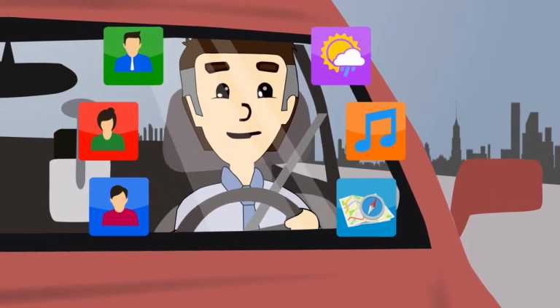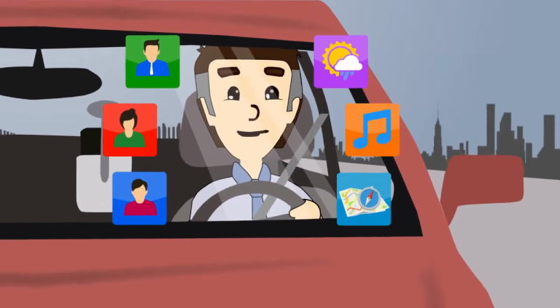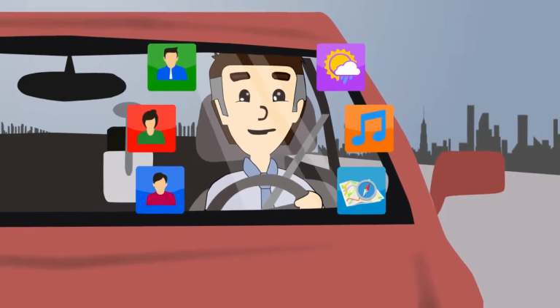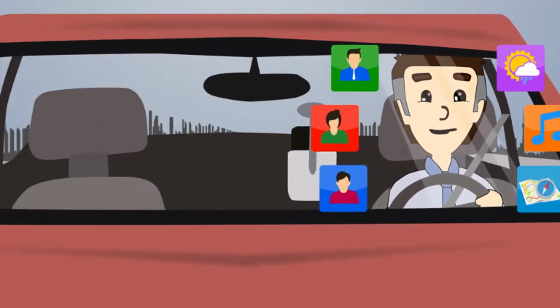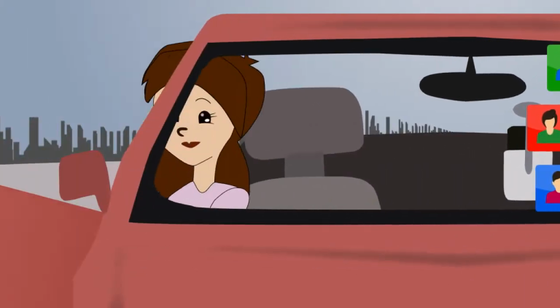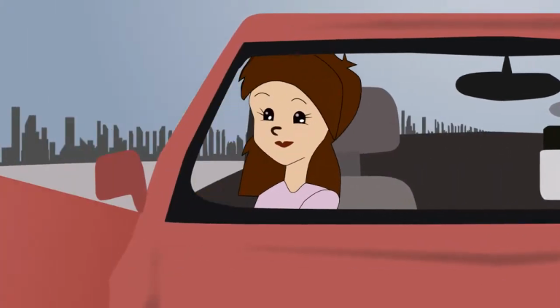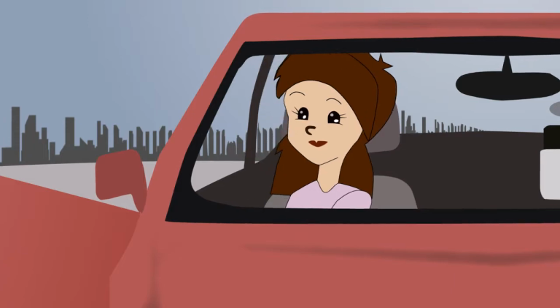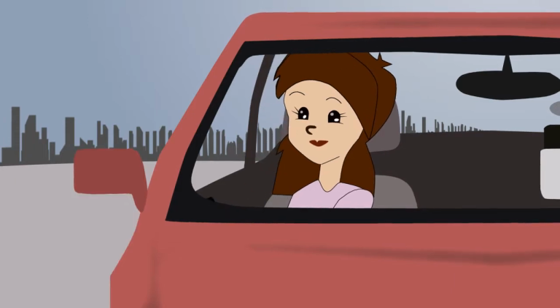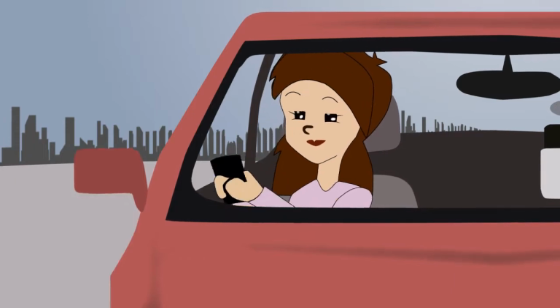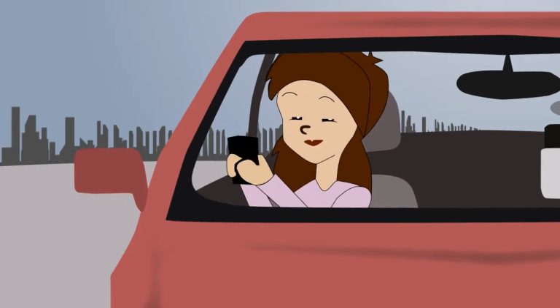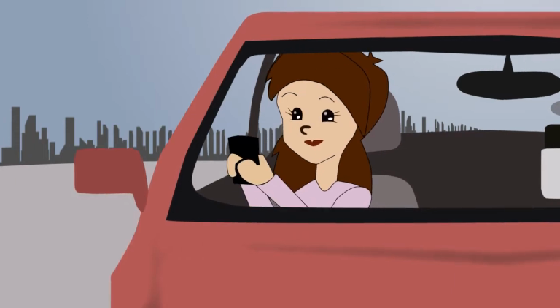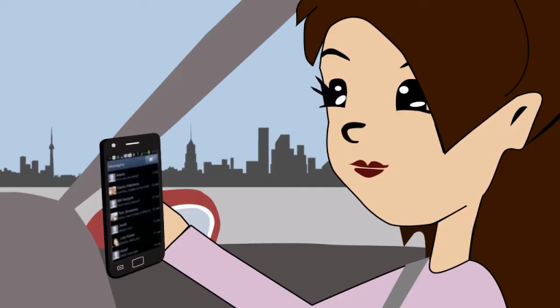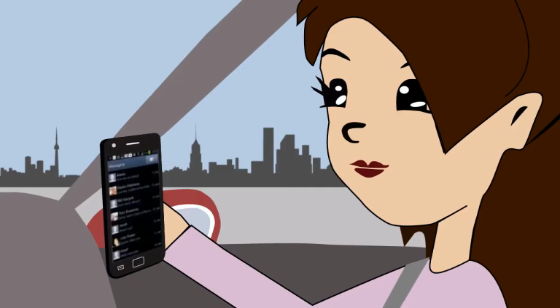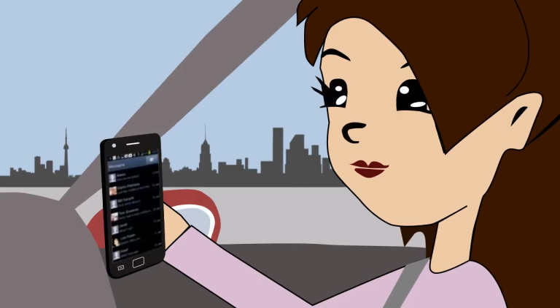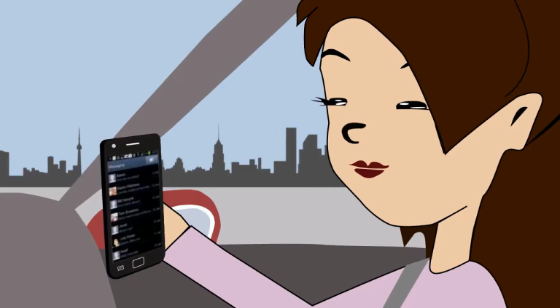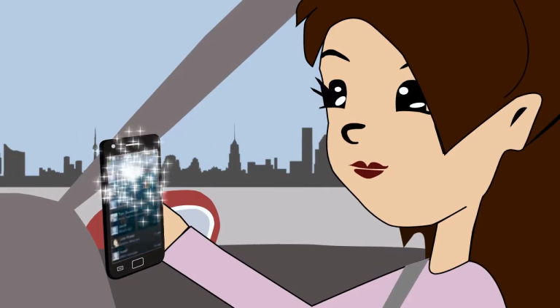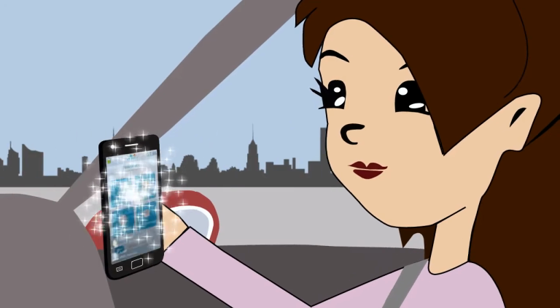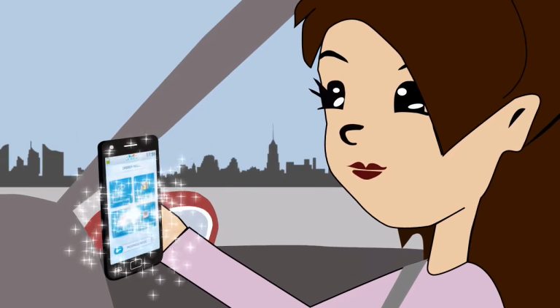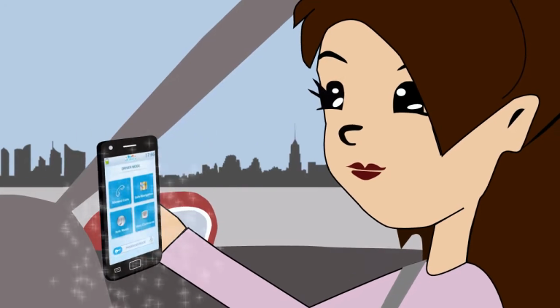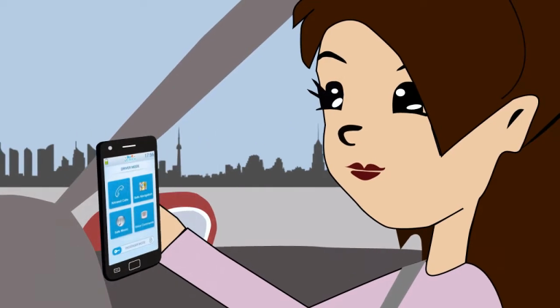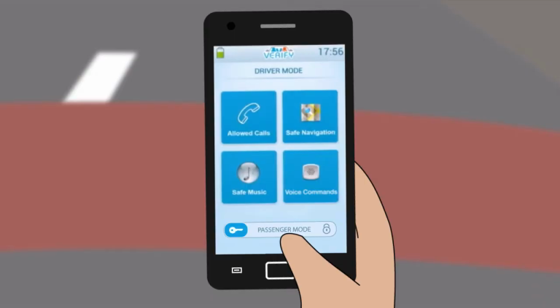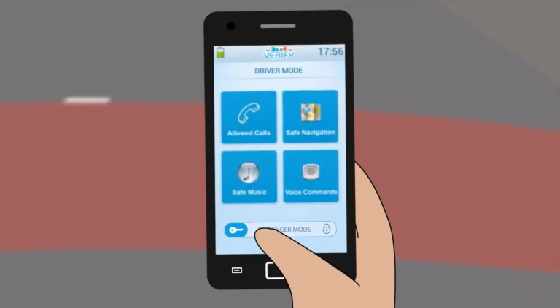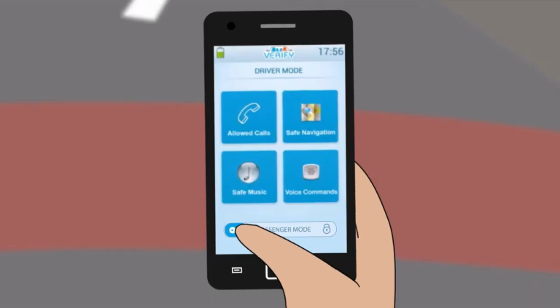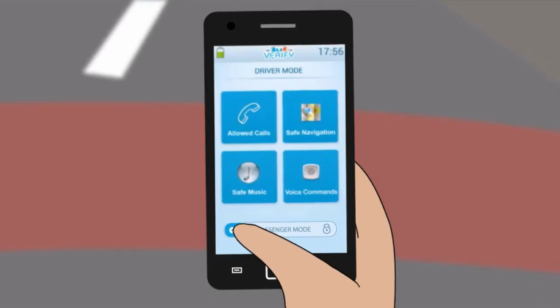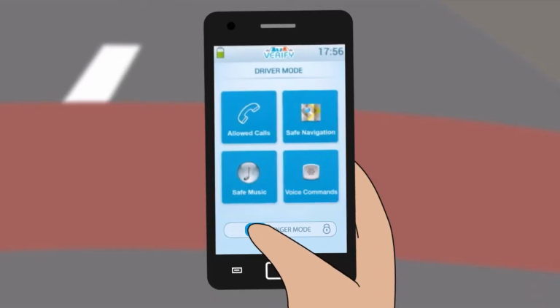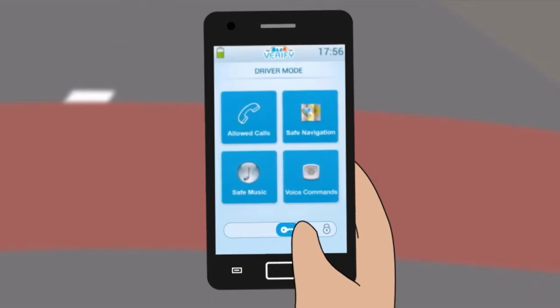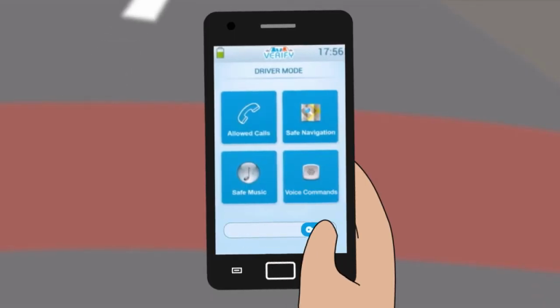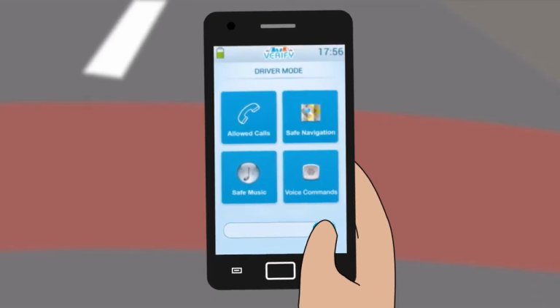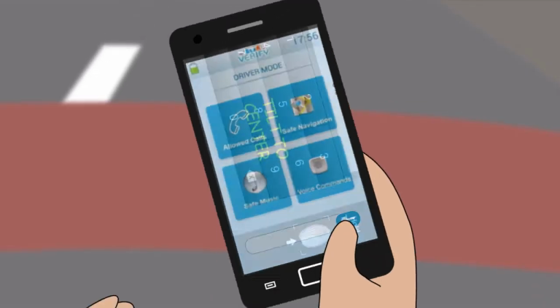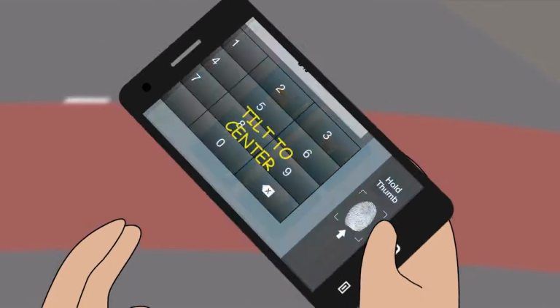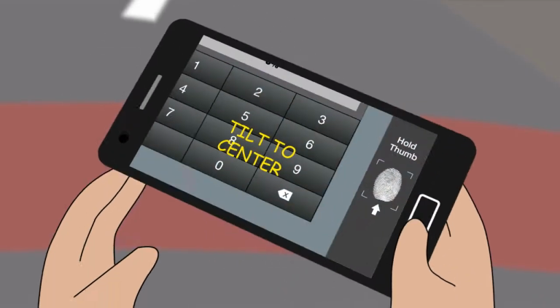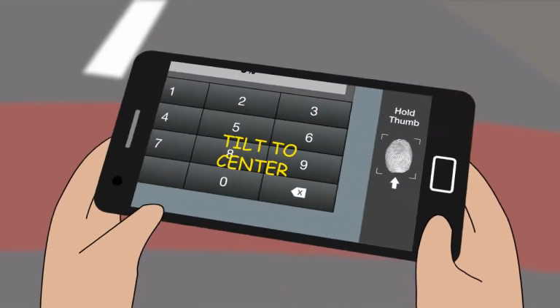Of course, if you're not driving, you can unlock passenger mode by using the slider and completing a short task.